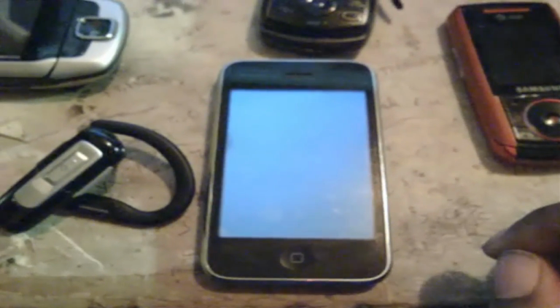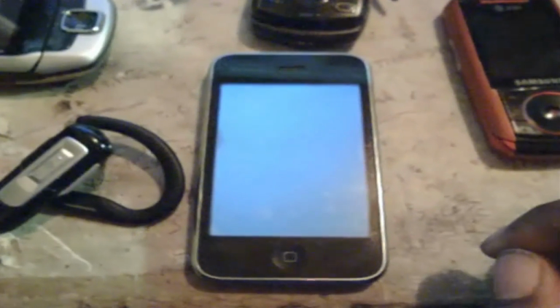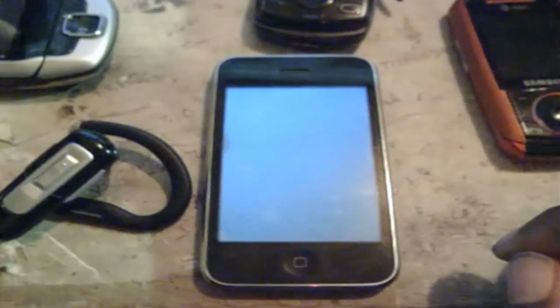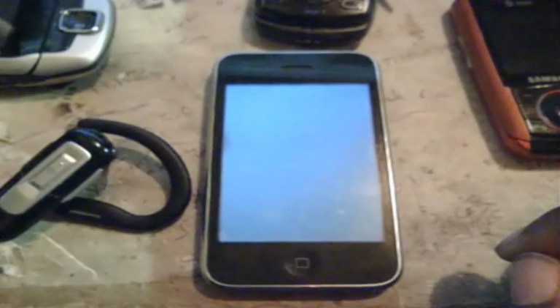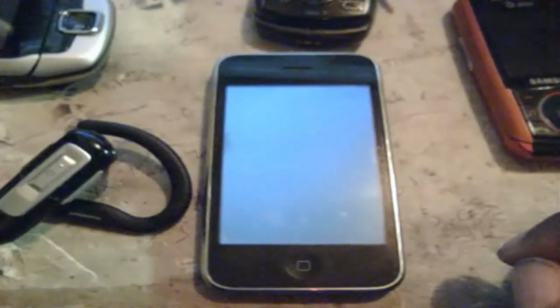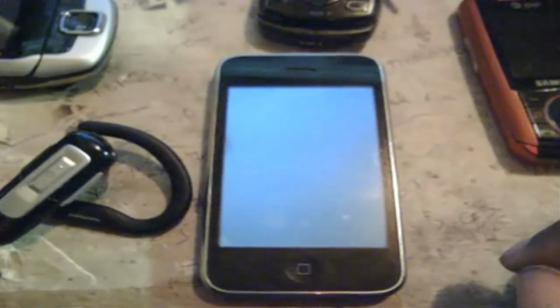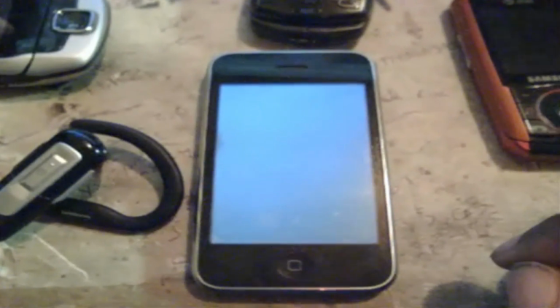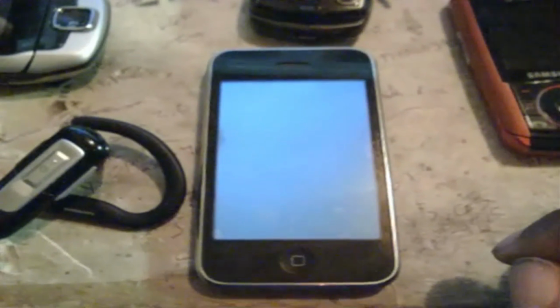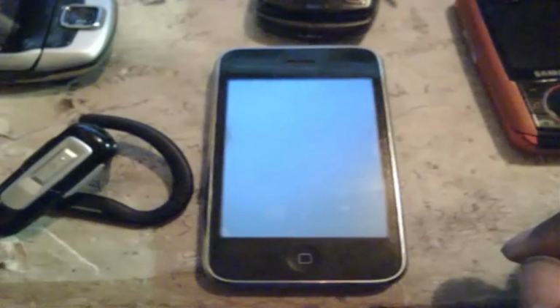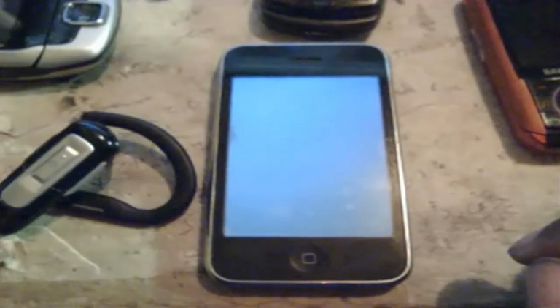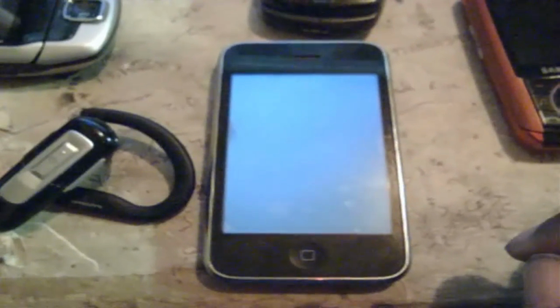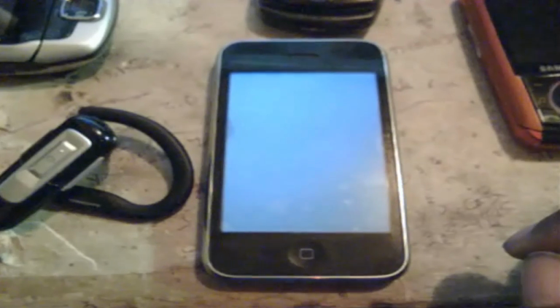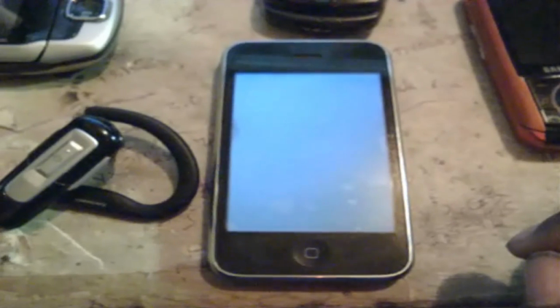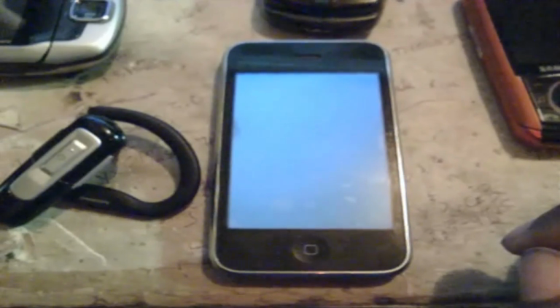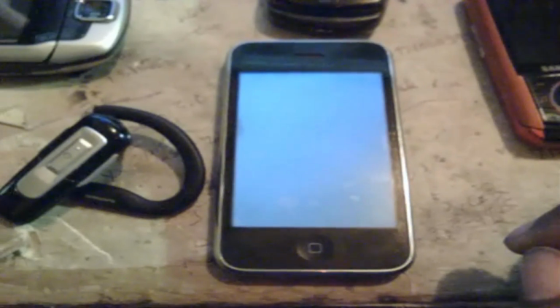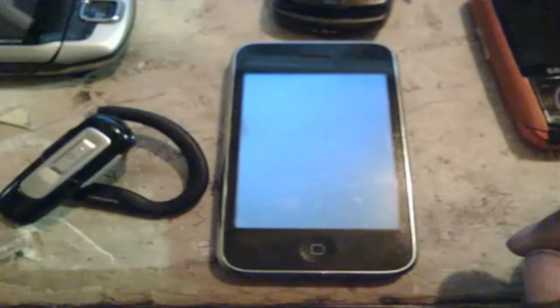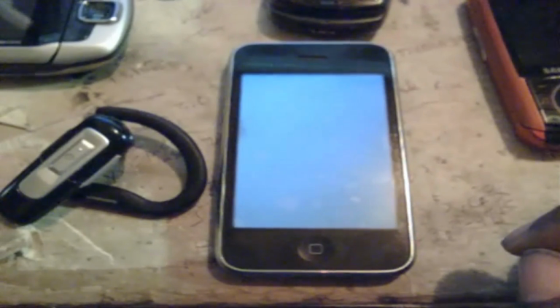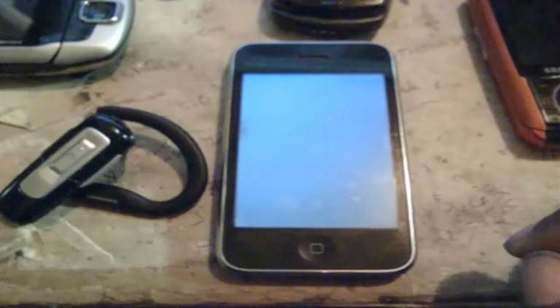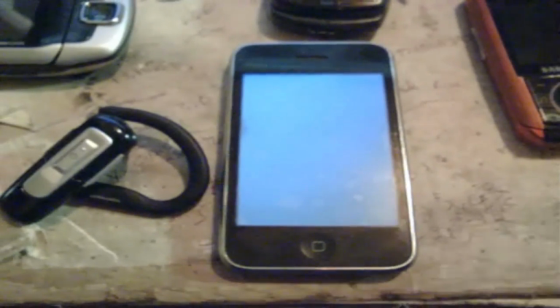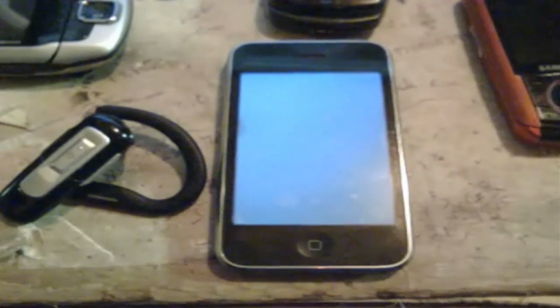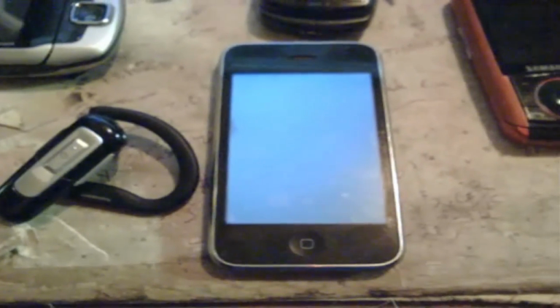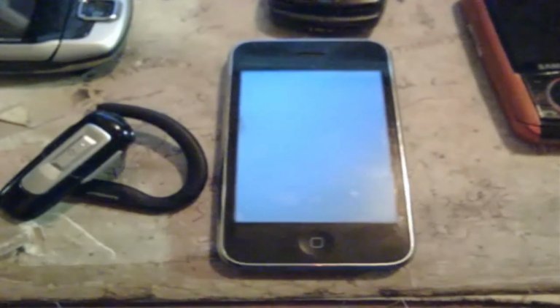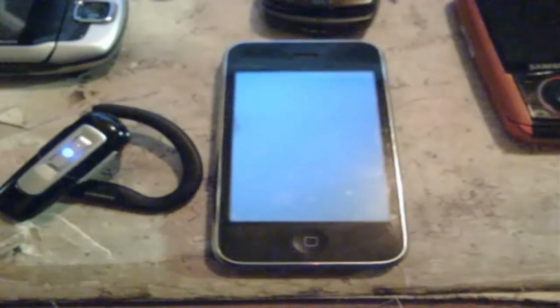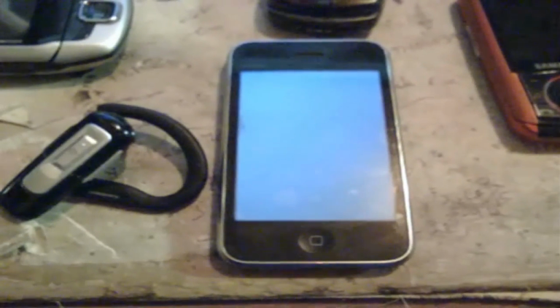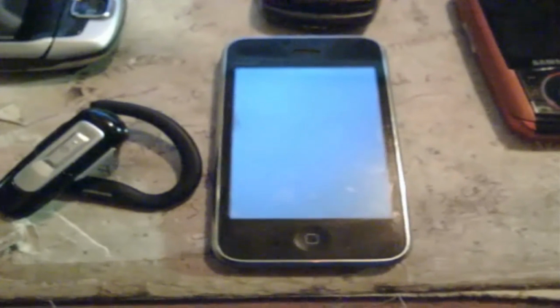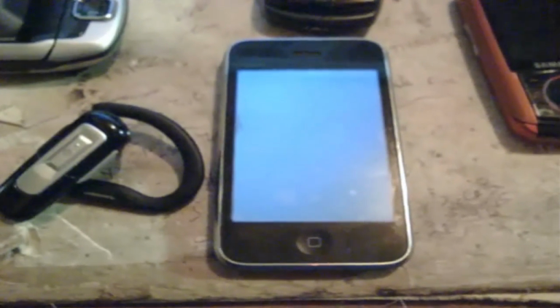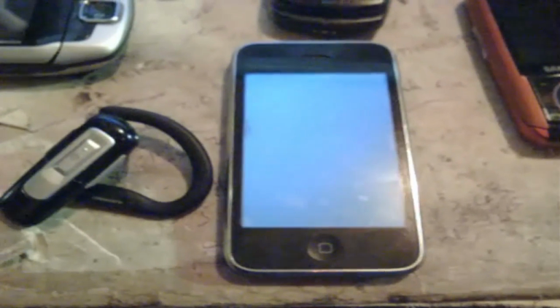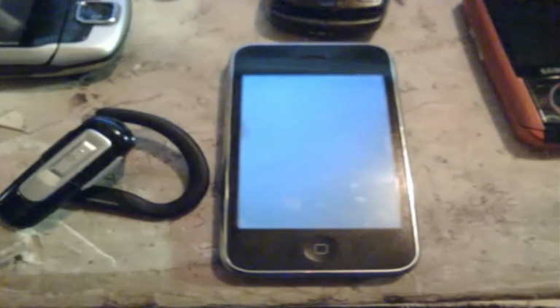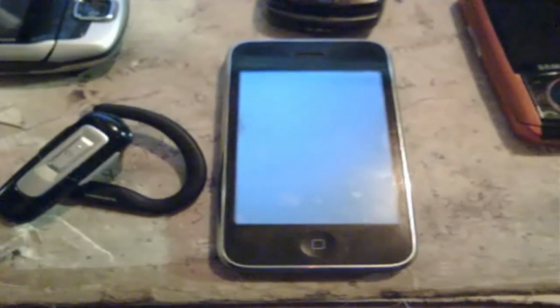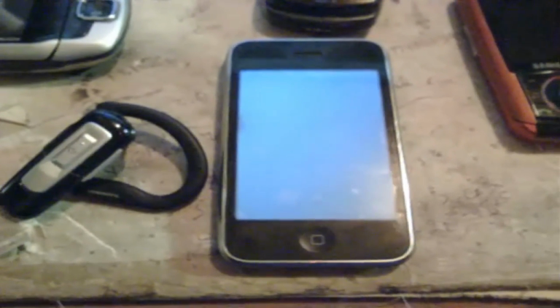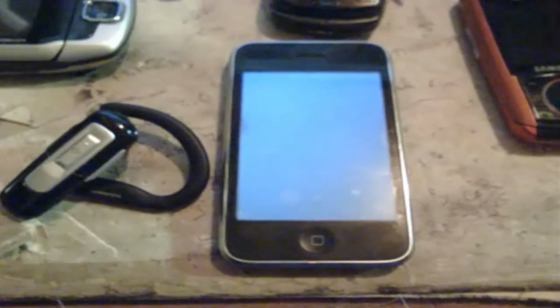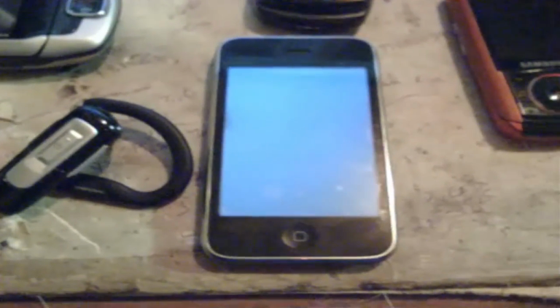Hey, what's up, YouTube BX? It's your boy Daddy Easy here, a.k.a. Crash Override. Today I'm going to be showing you a program called iBluetooth.